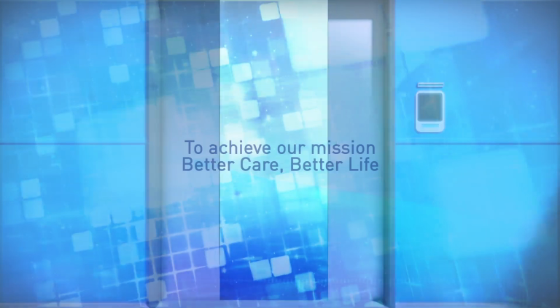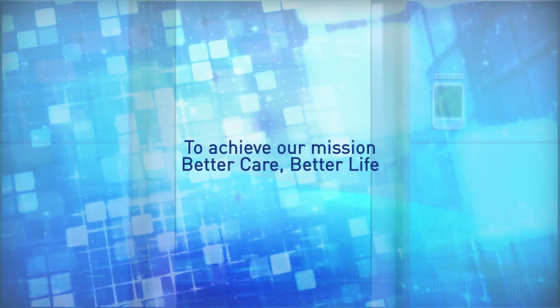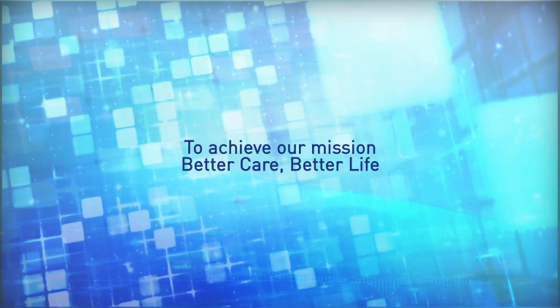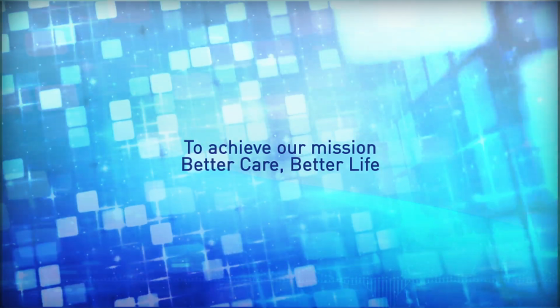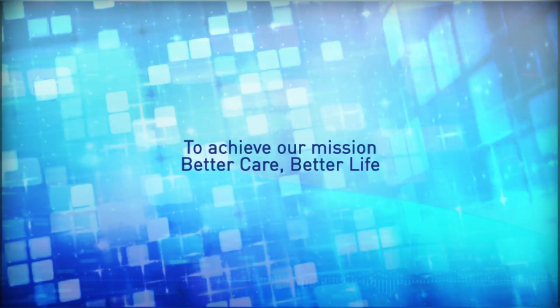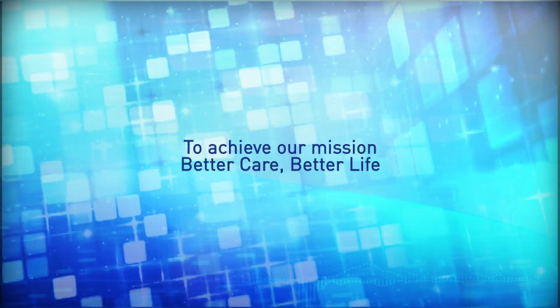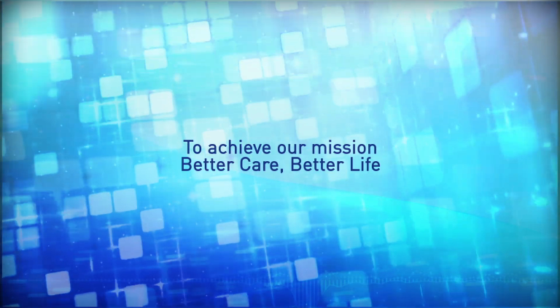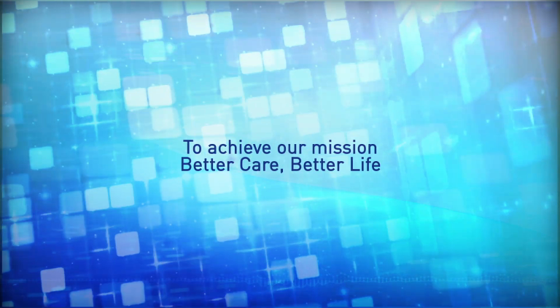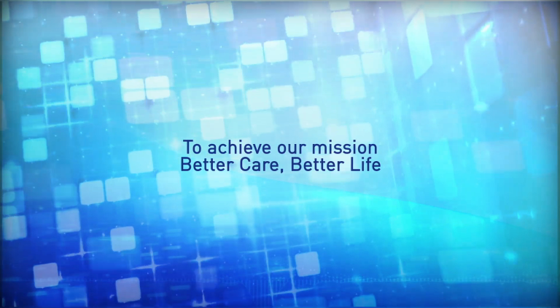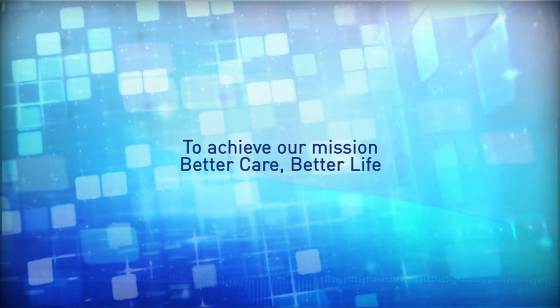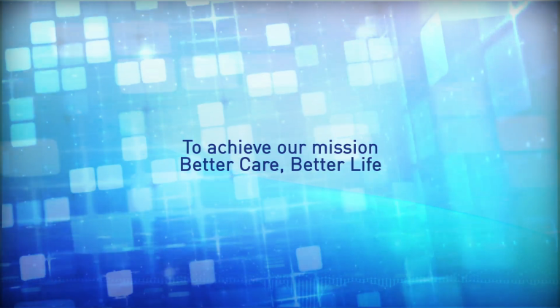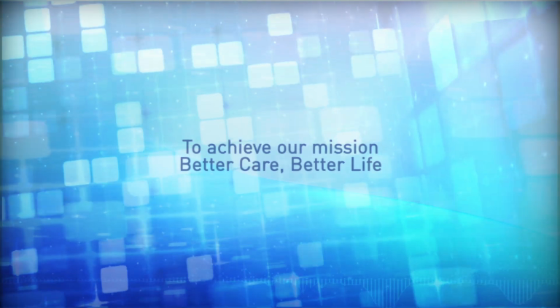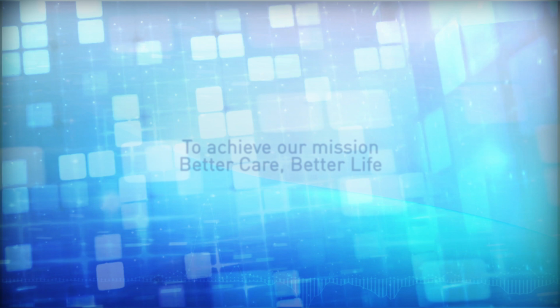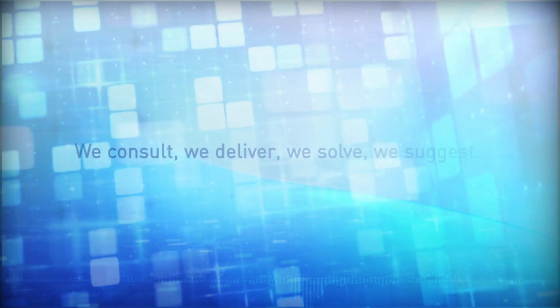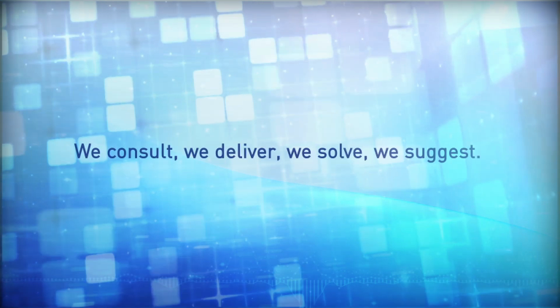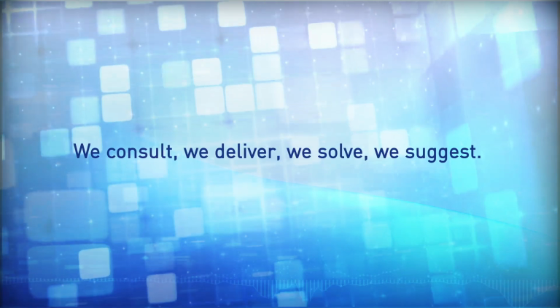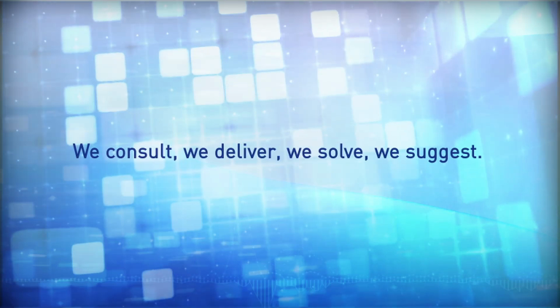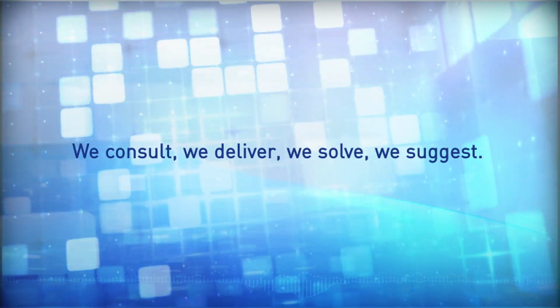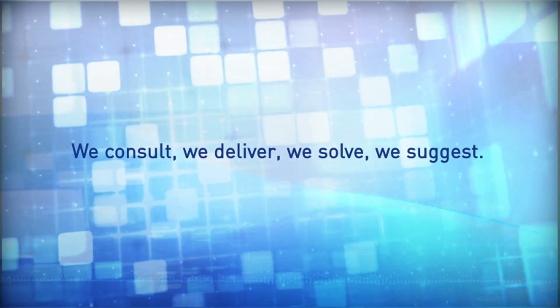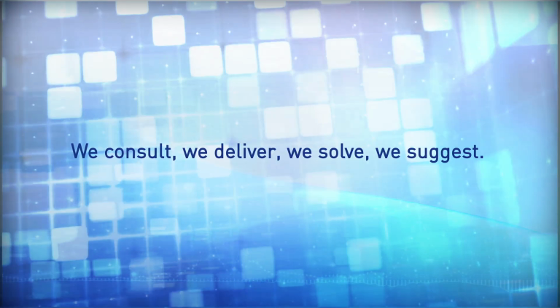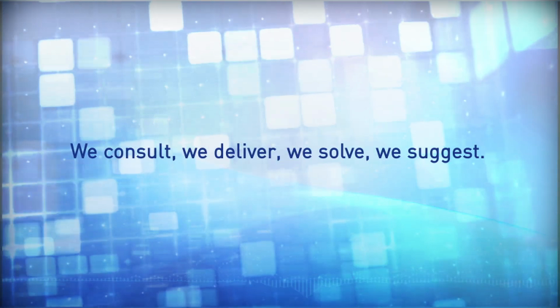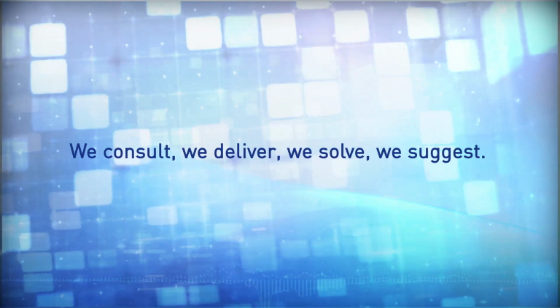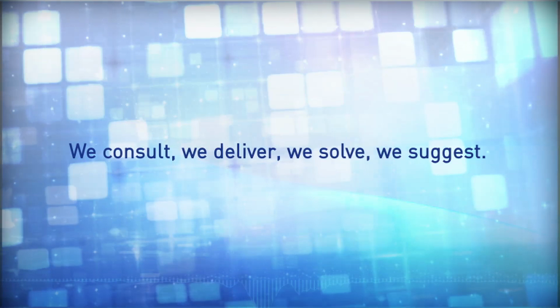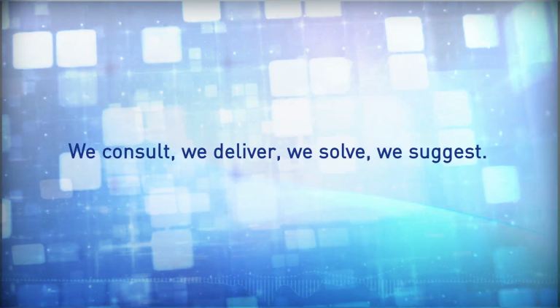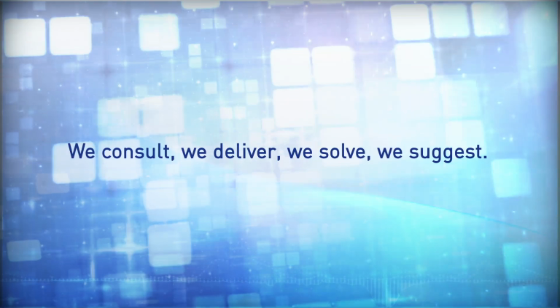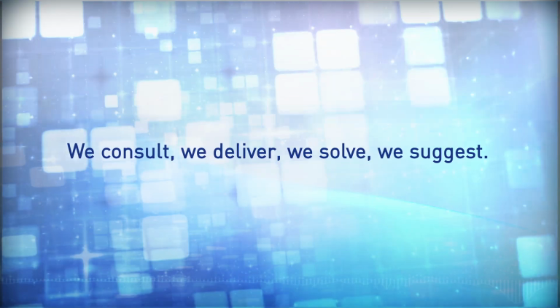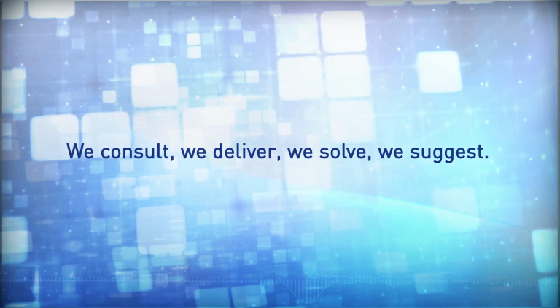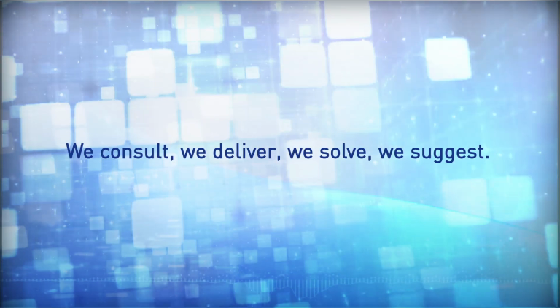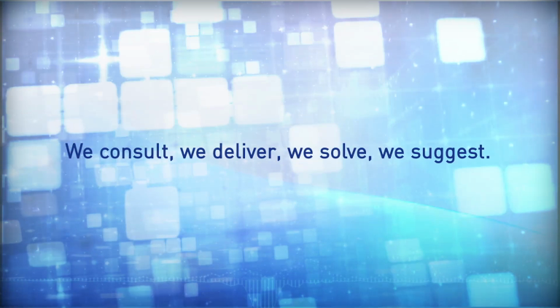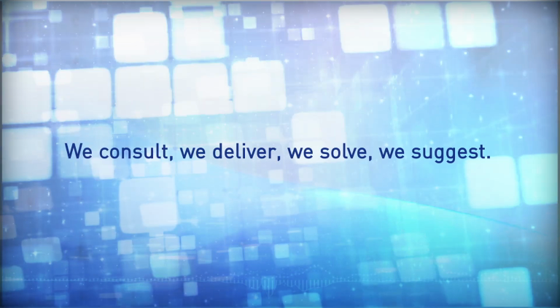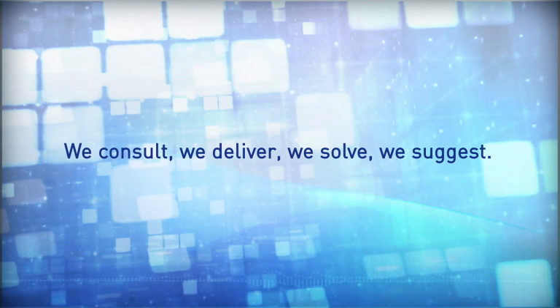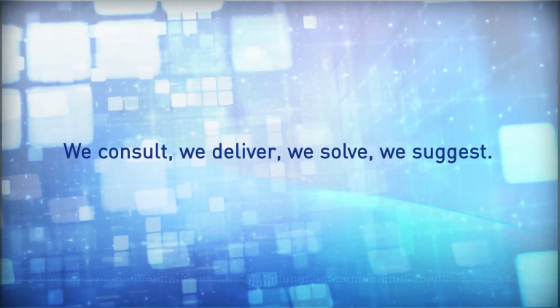To achieve our mission: better care, better life. We consult, we deliver, we solve, we suggest.